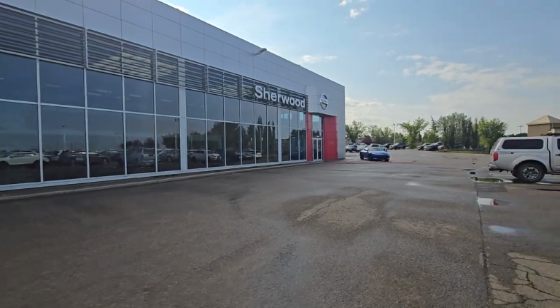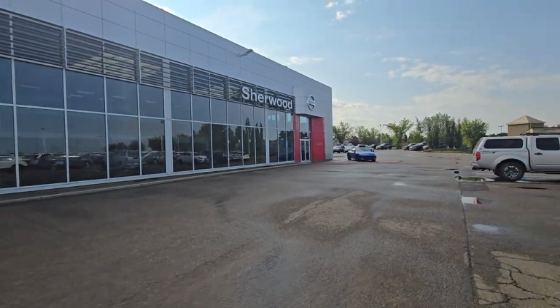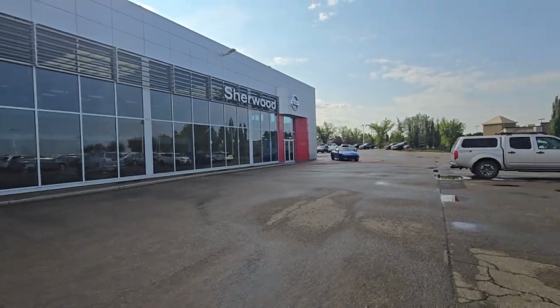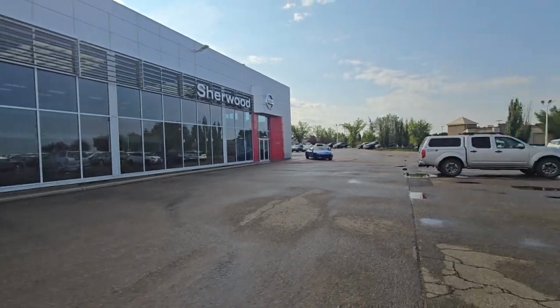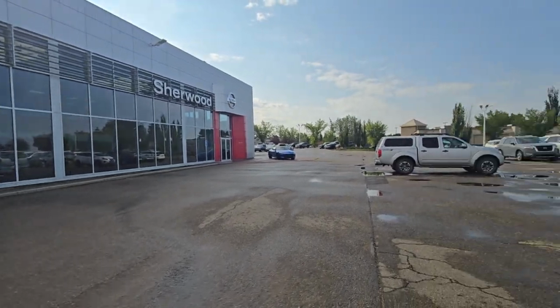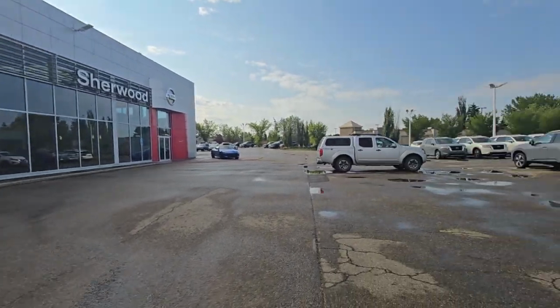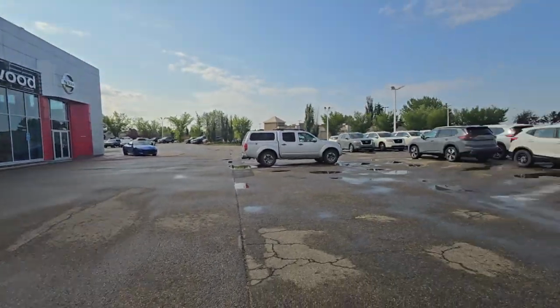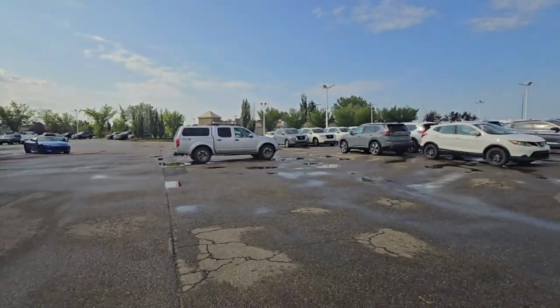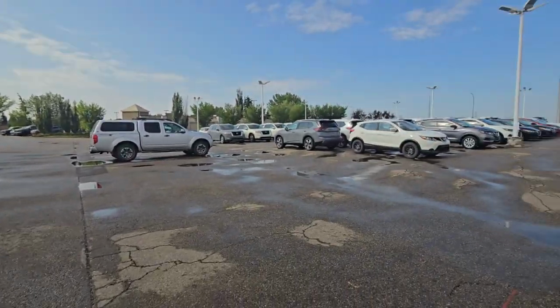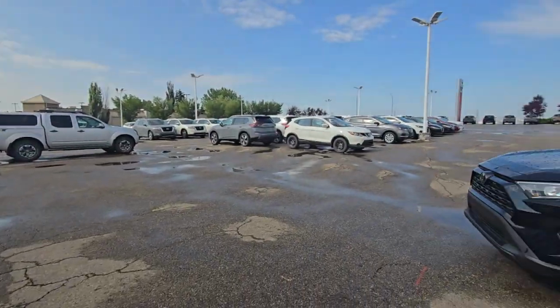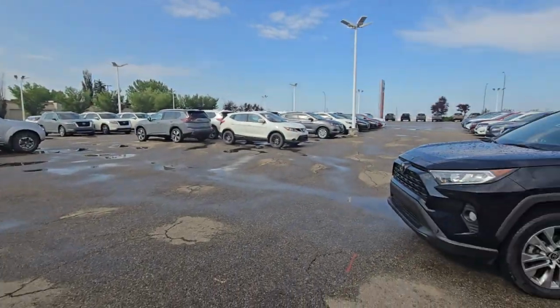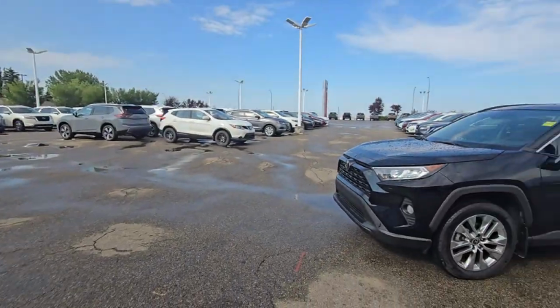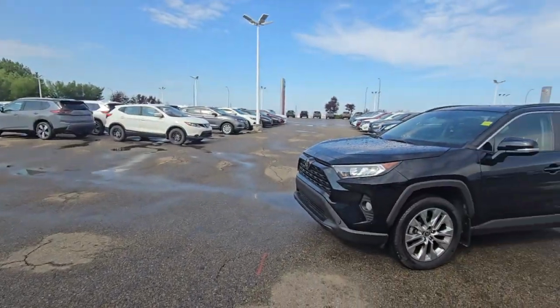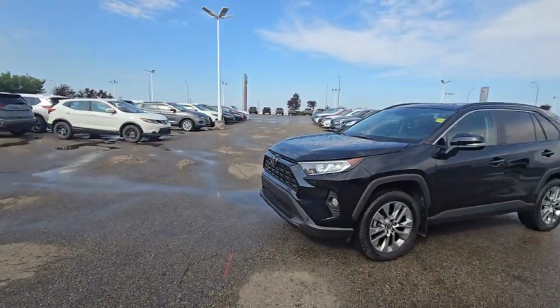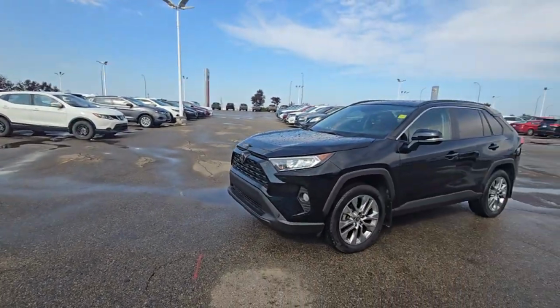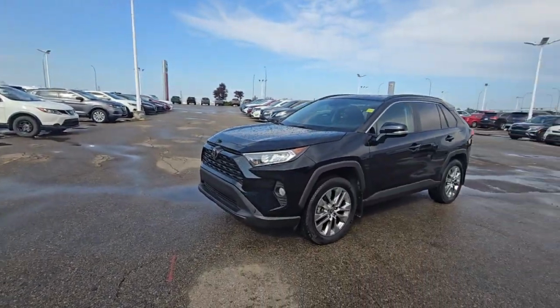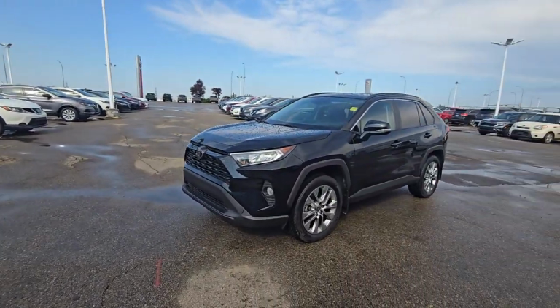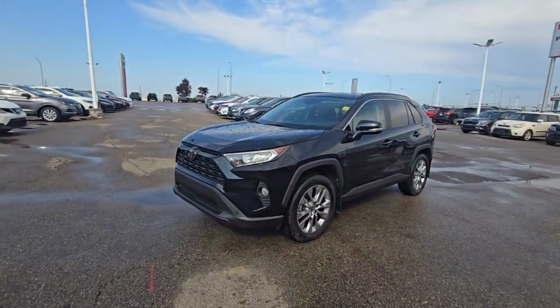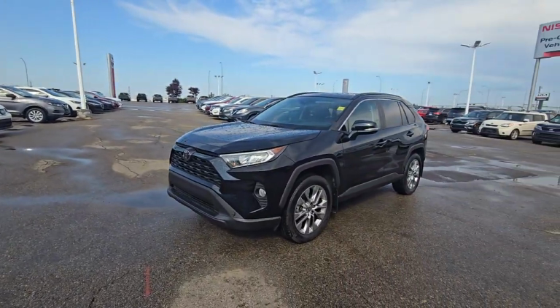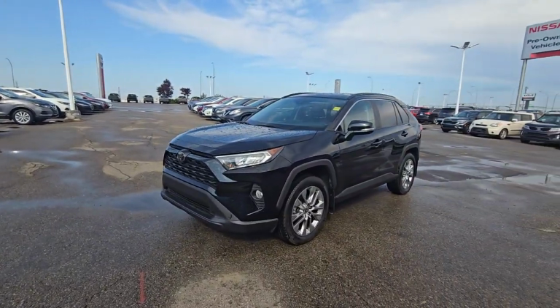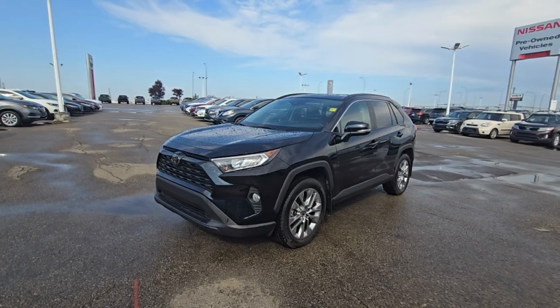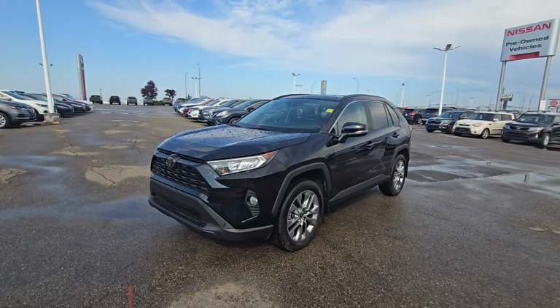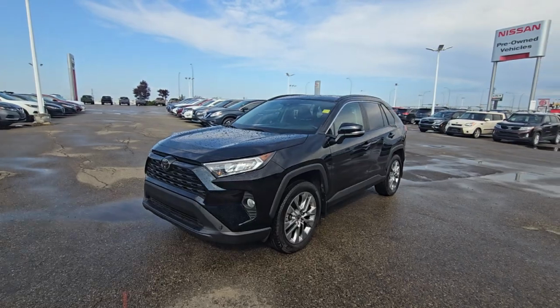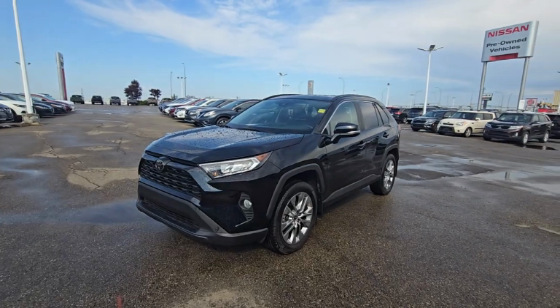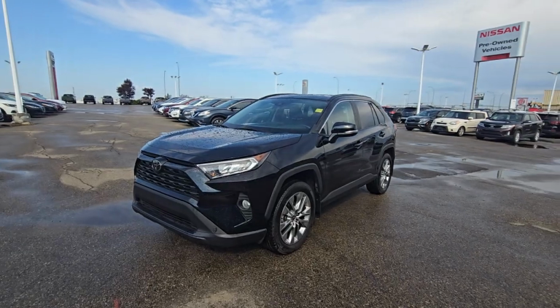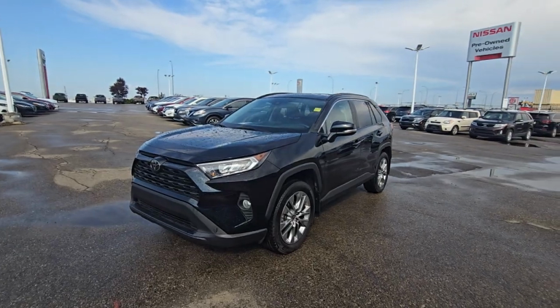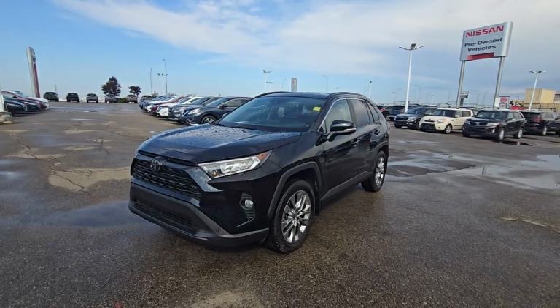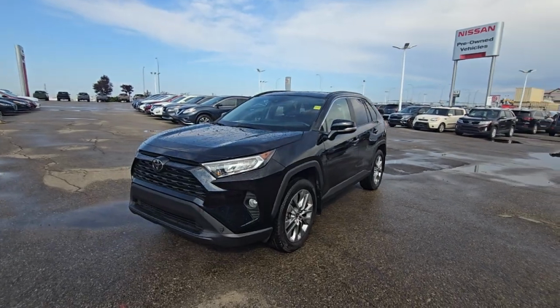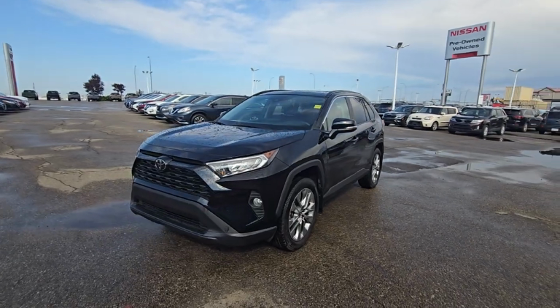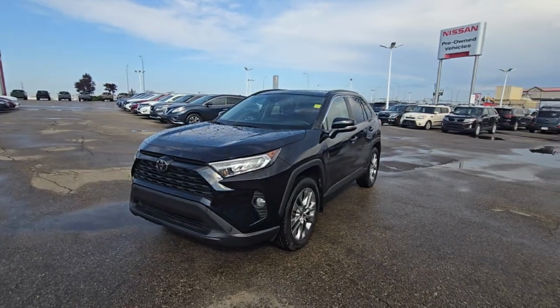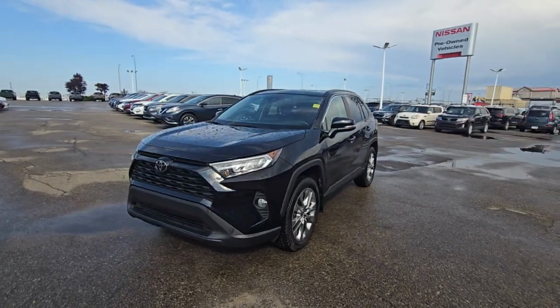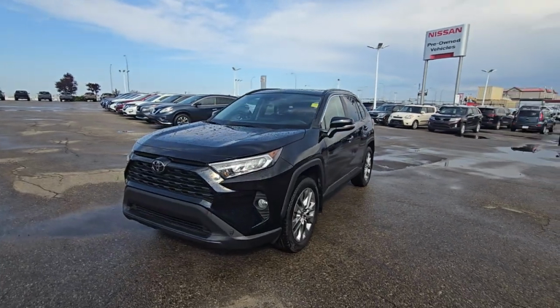Good morning, it's Harpy from Shivar Nissan. Here's a quick video on this beautiful Toyota RAV4 XLE.